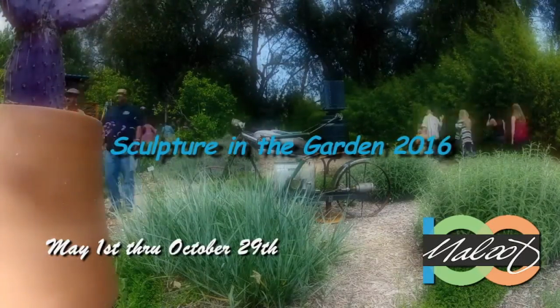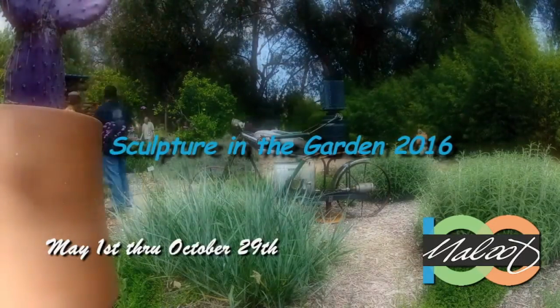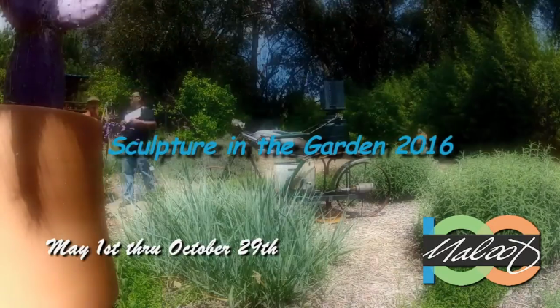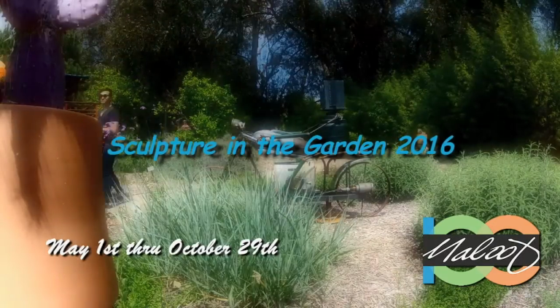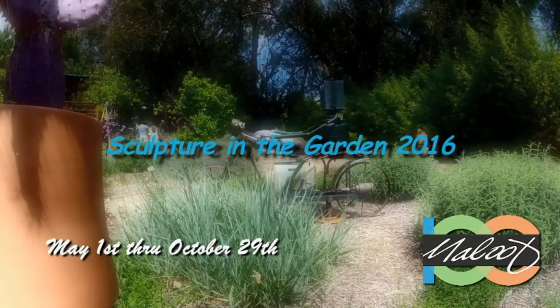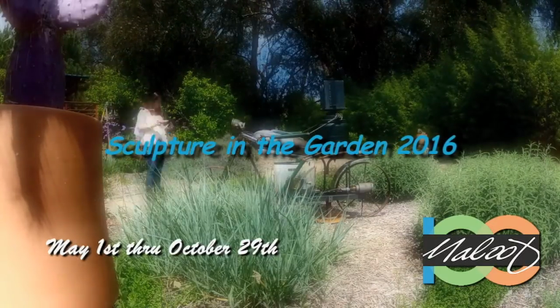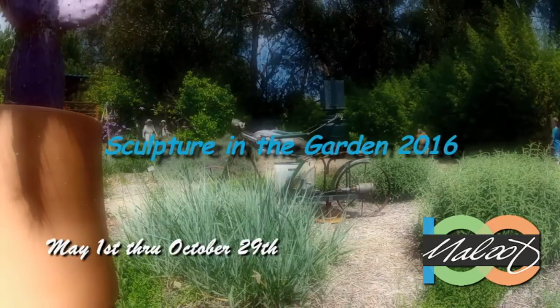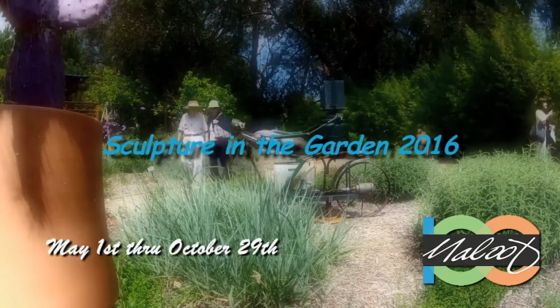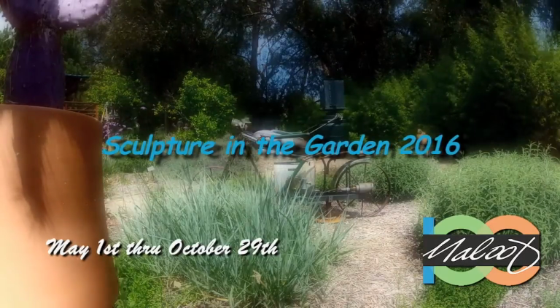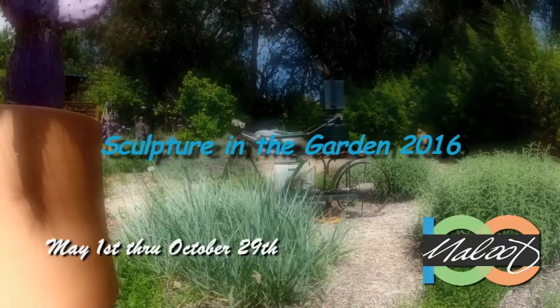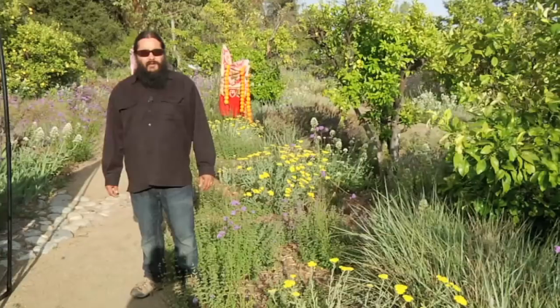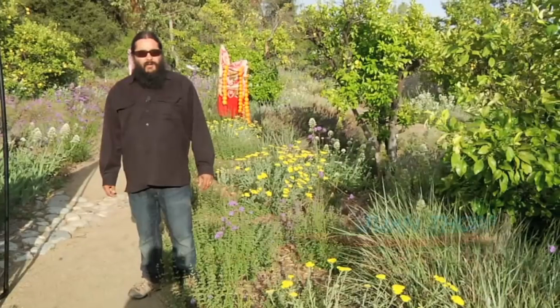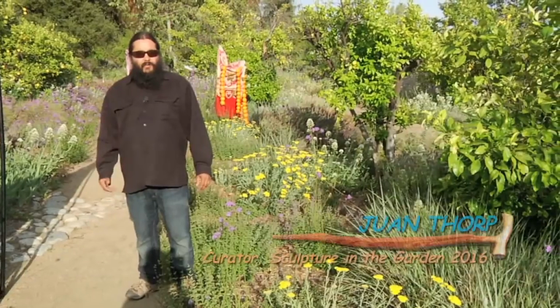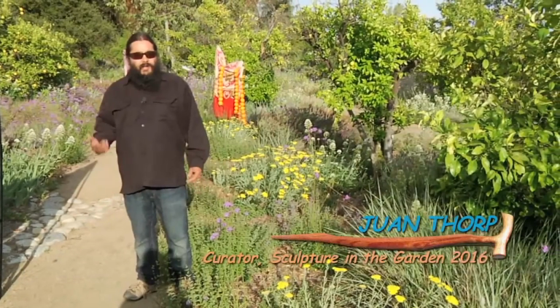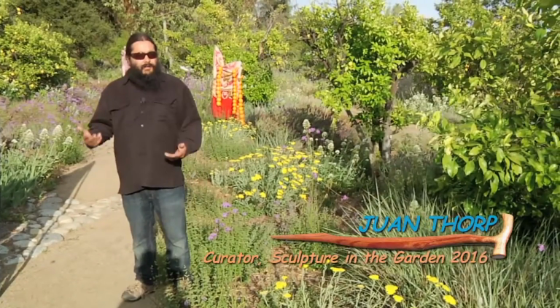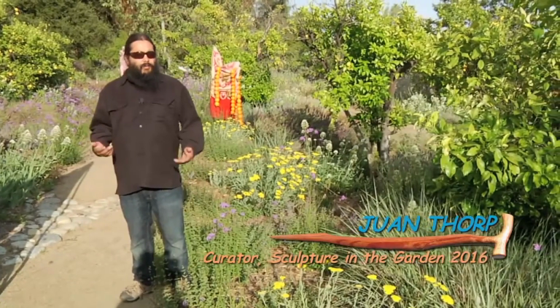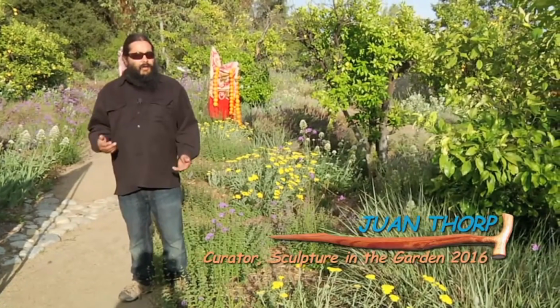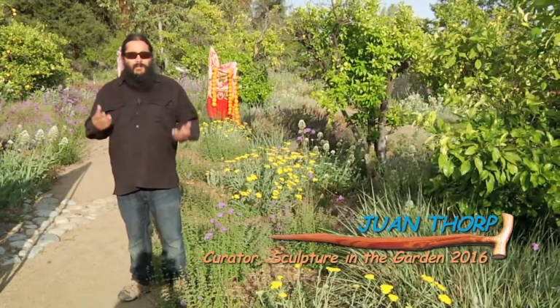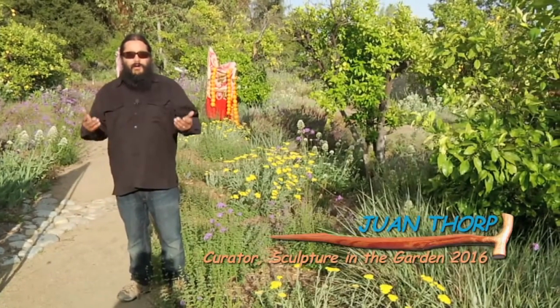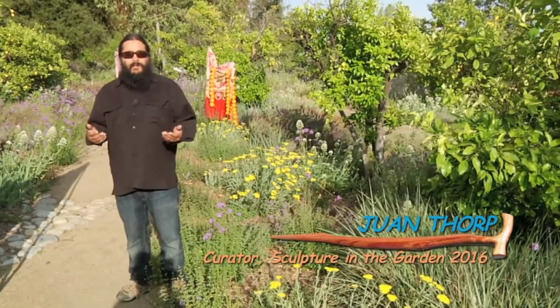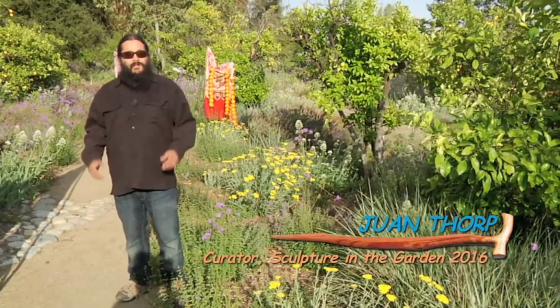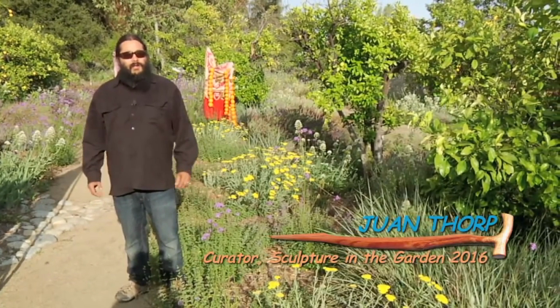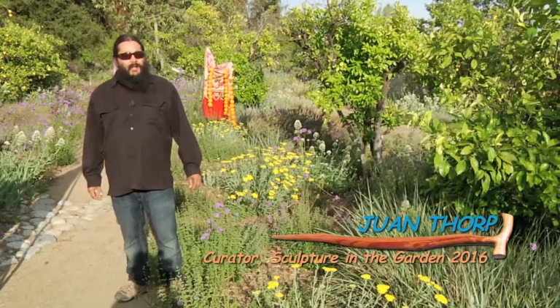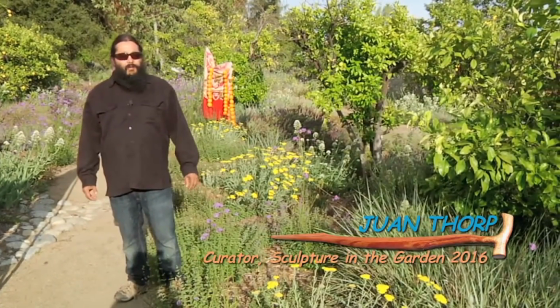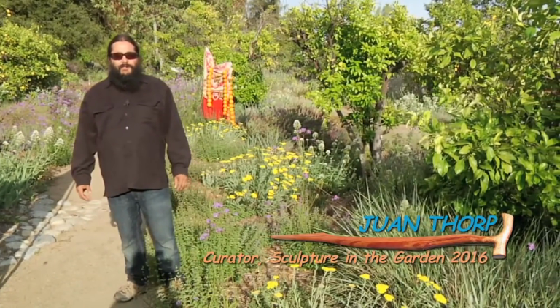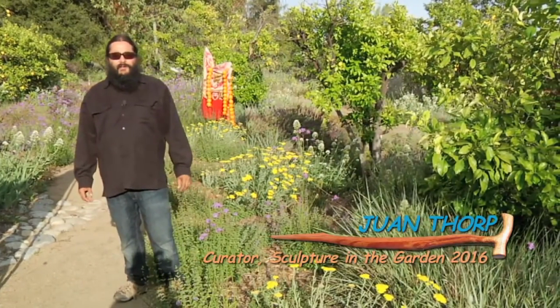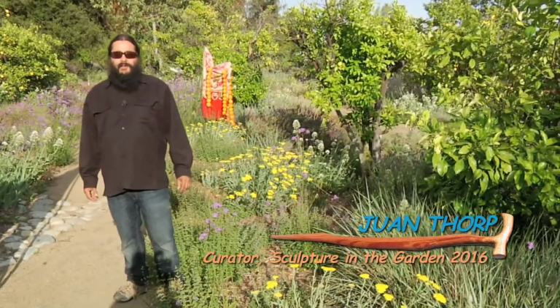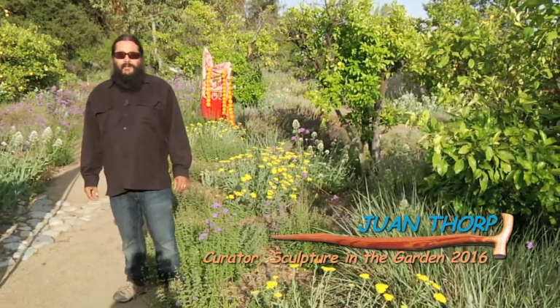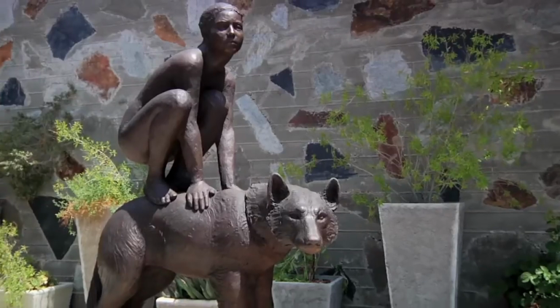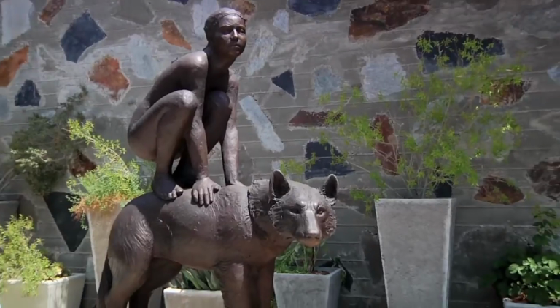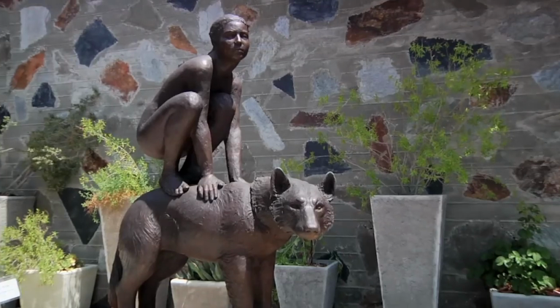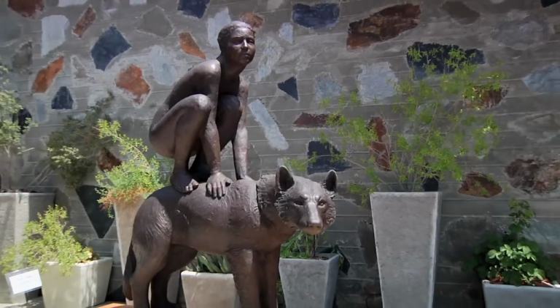Curating is simply choosing the artist. We think about their work, what they do, and whether it would fit here — and it just works out great.